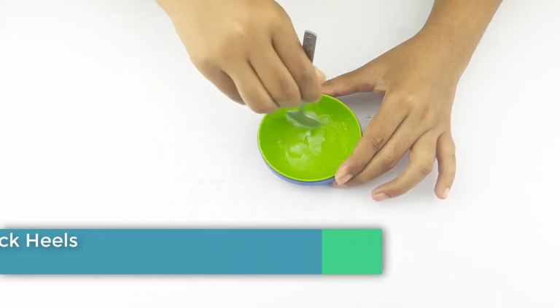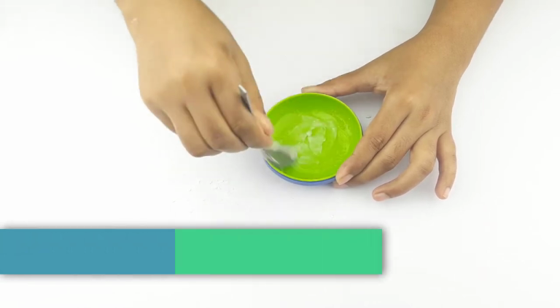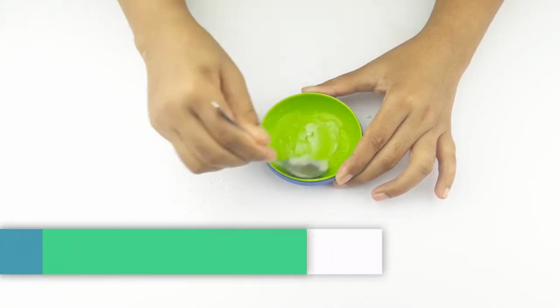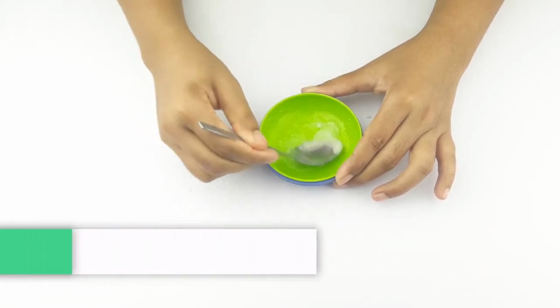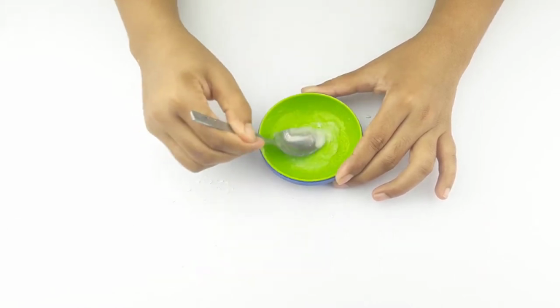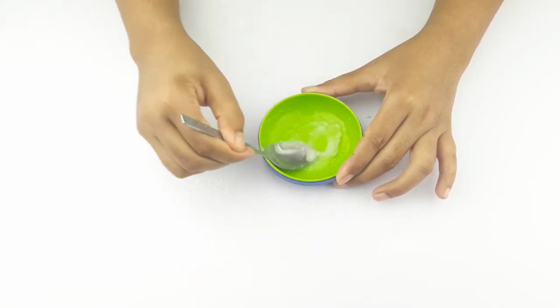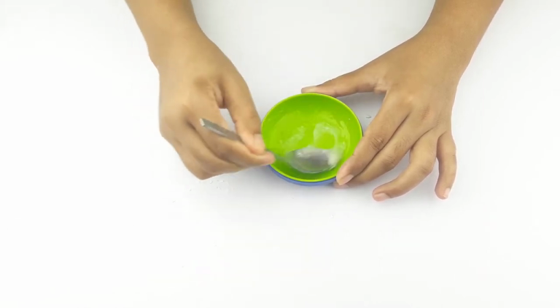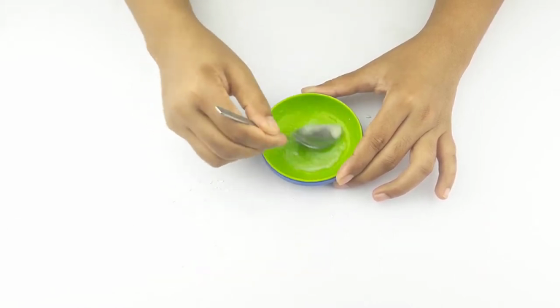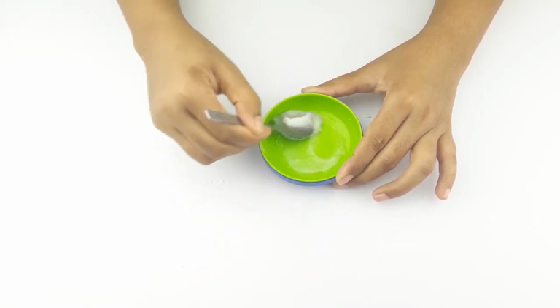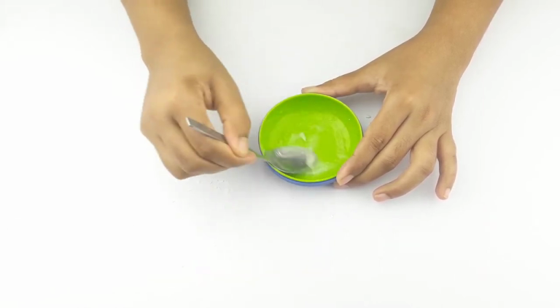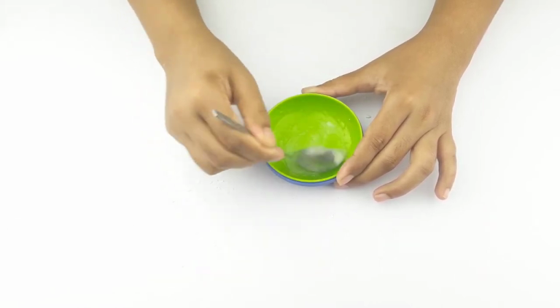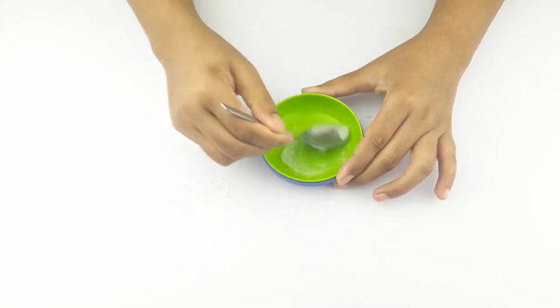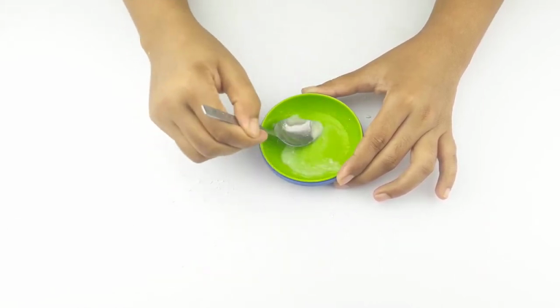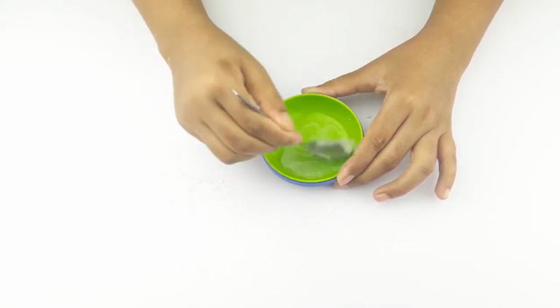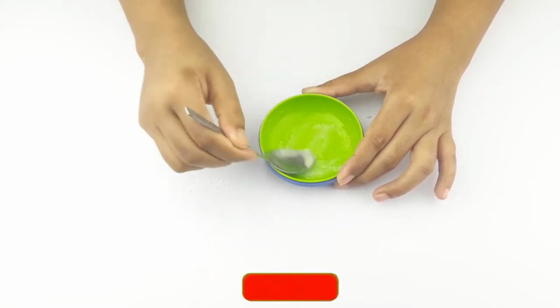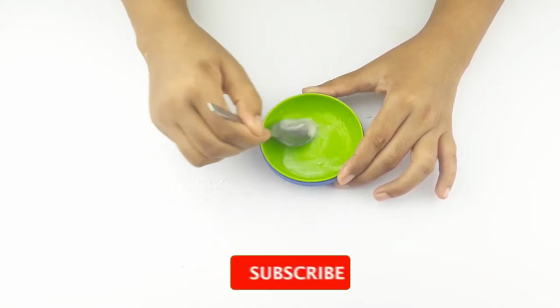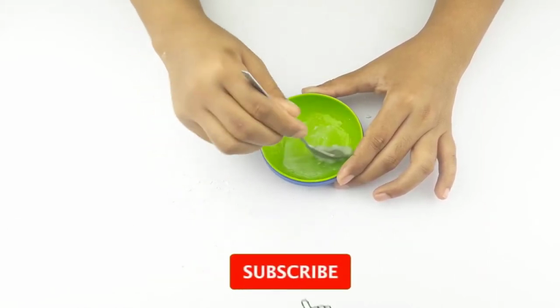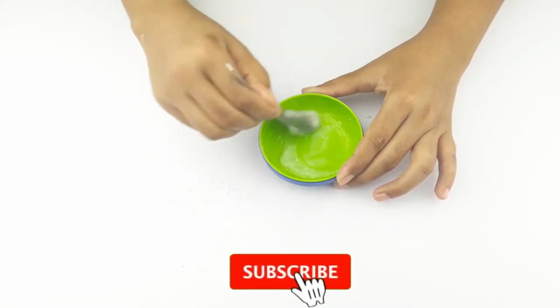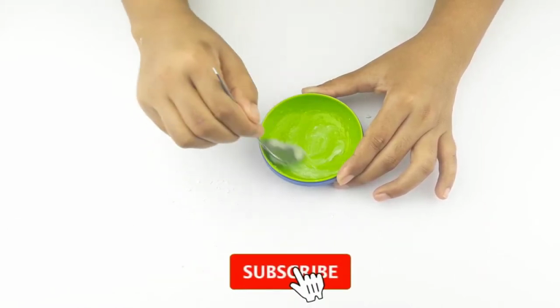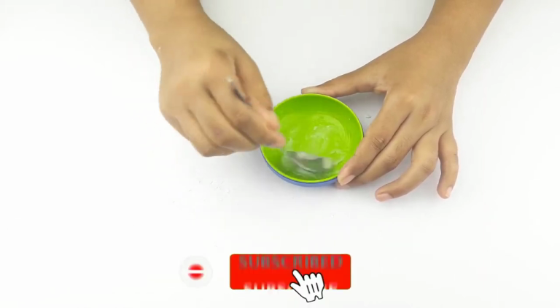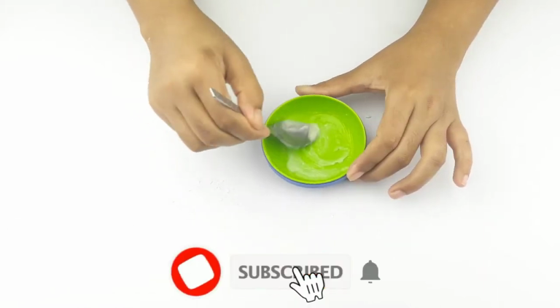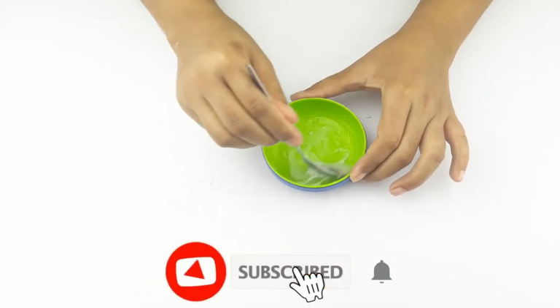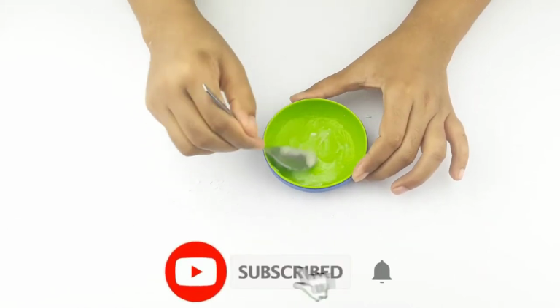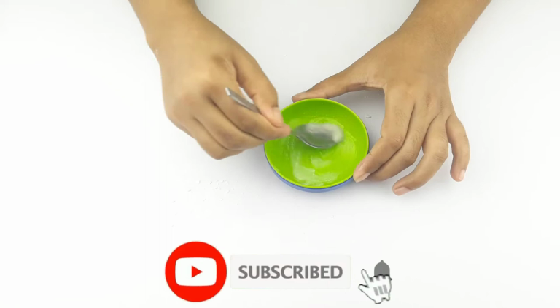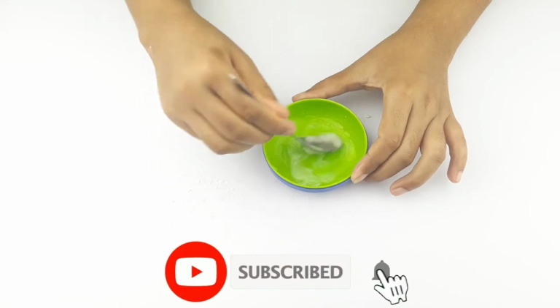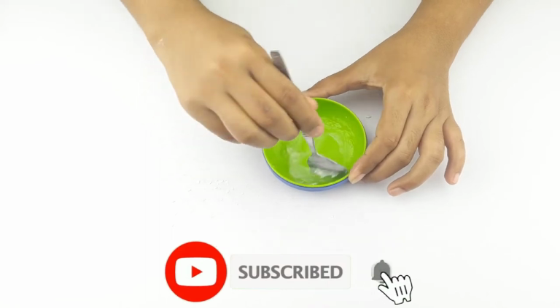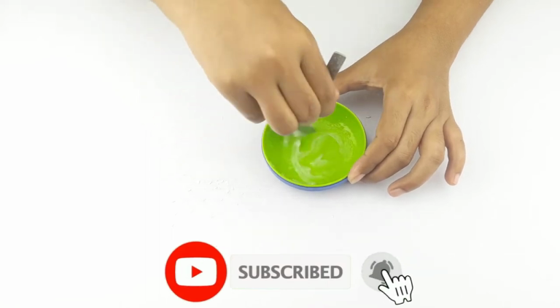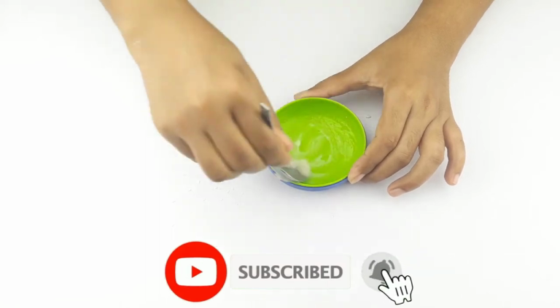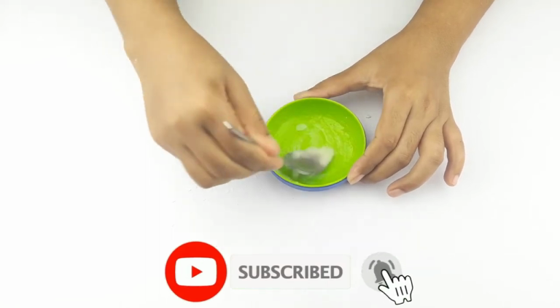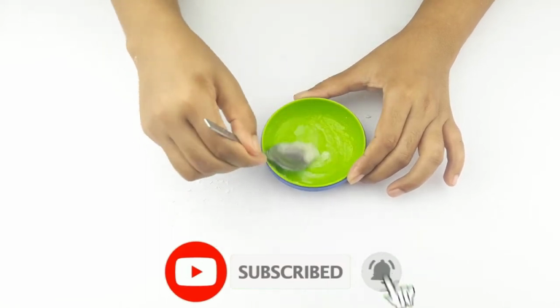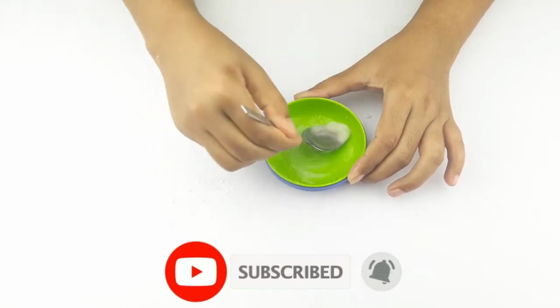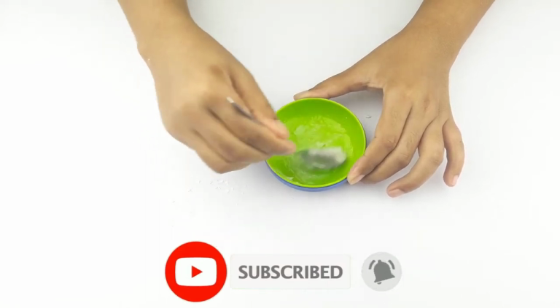Before starting the video, I want to say please subscribe to our channel and click the bell icon for more updates.